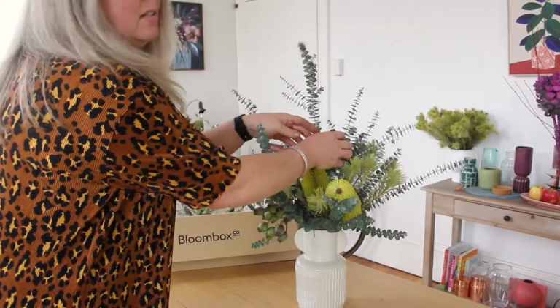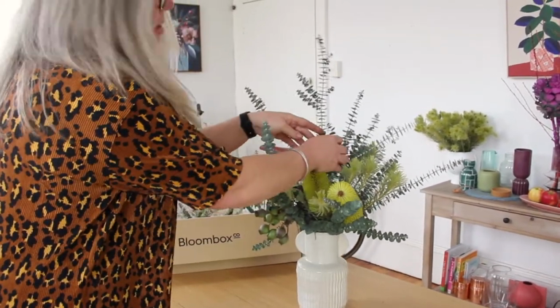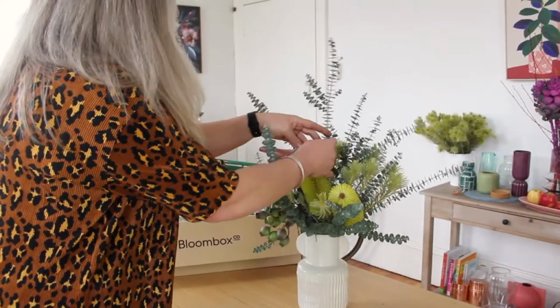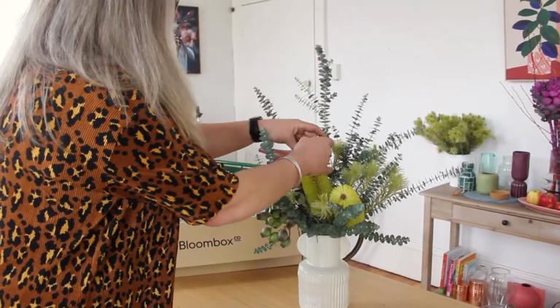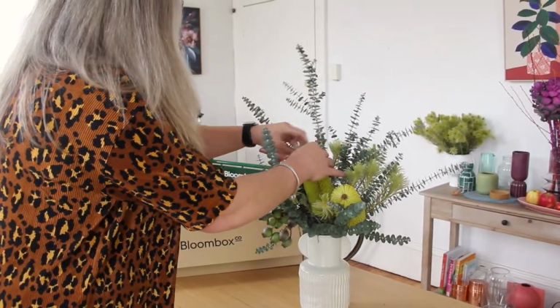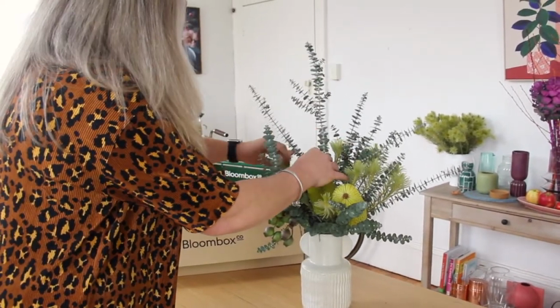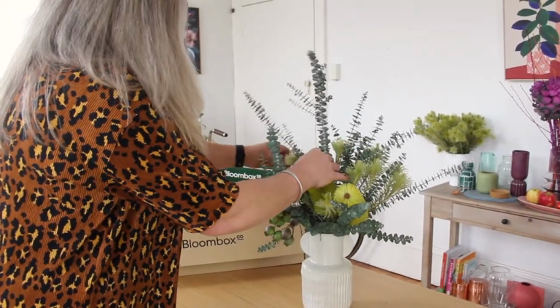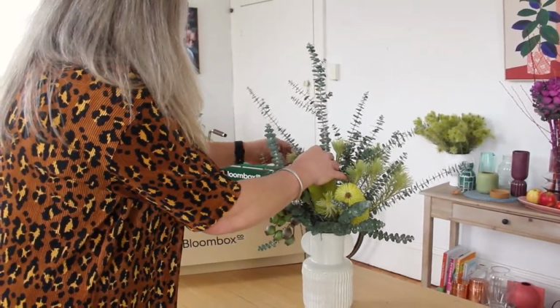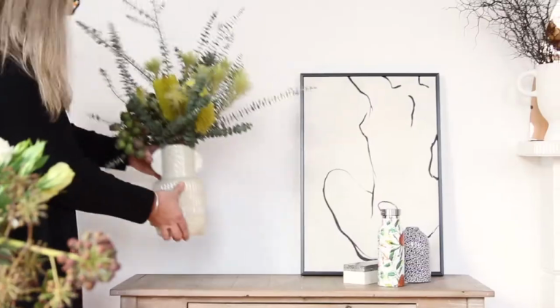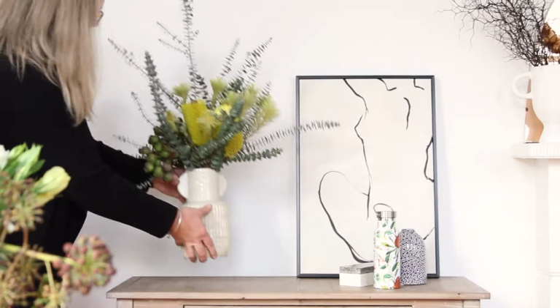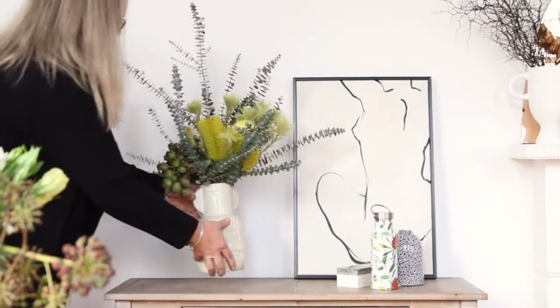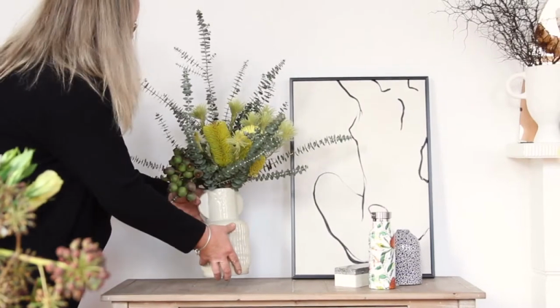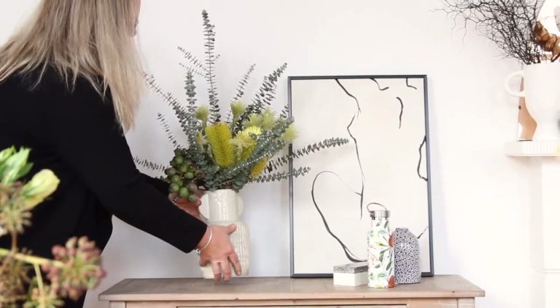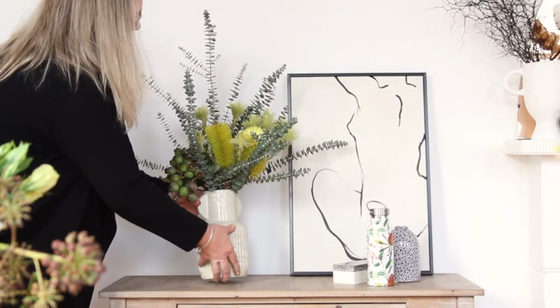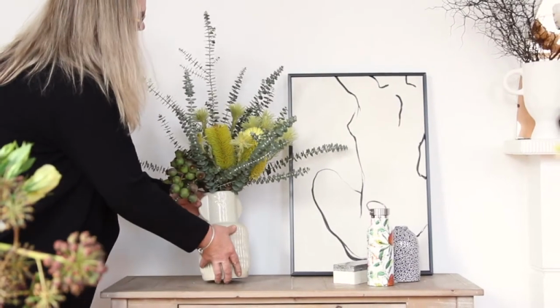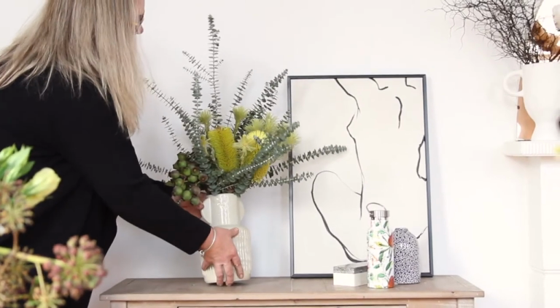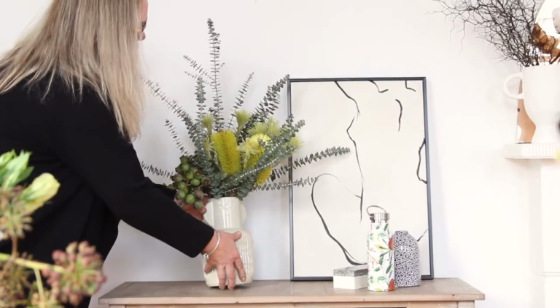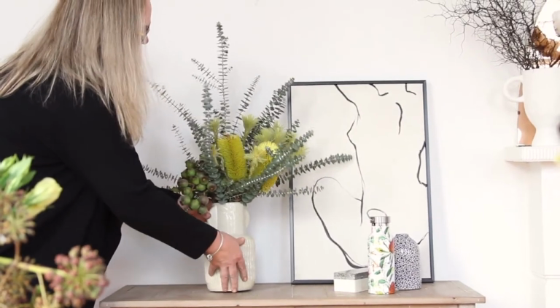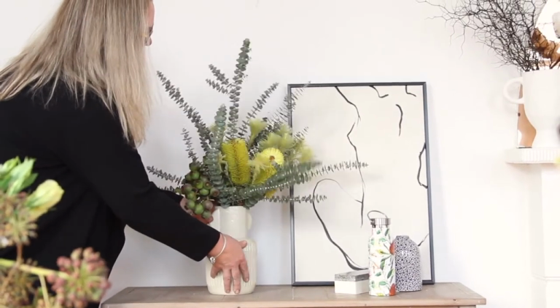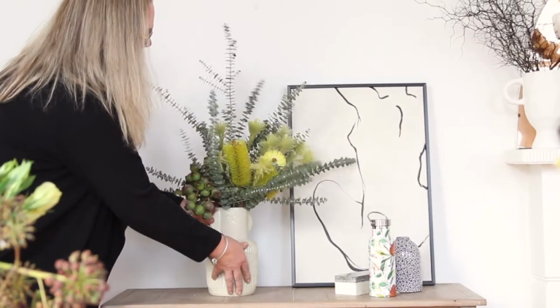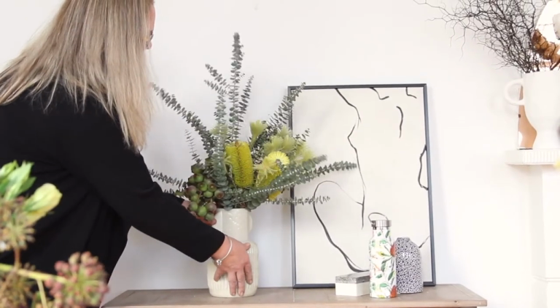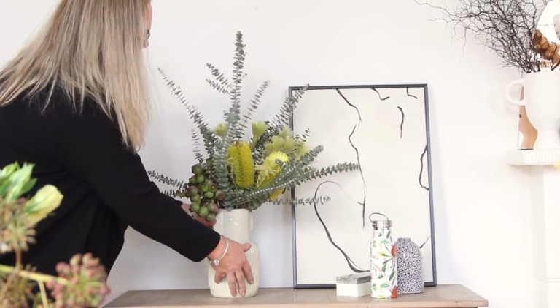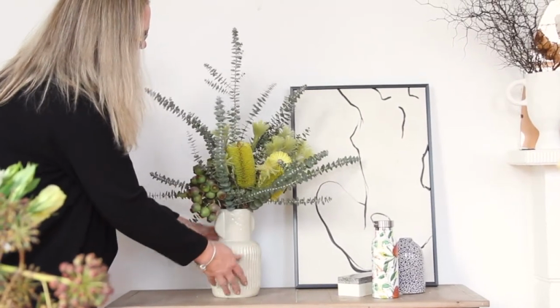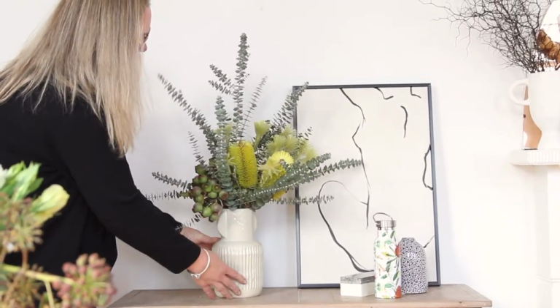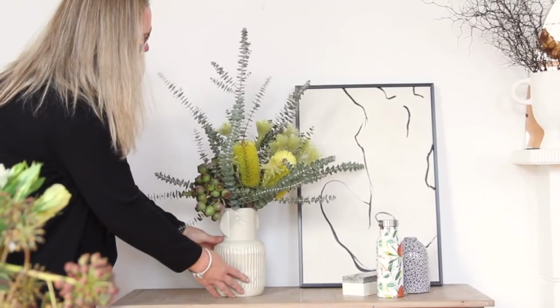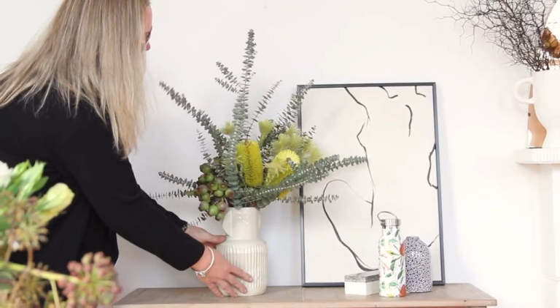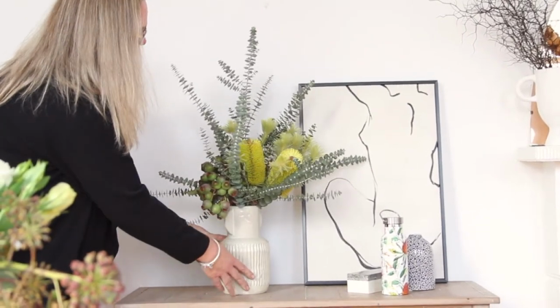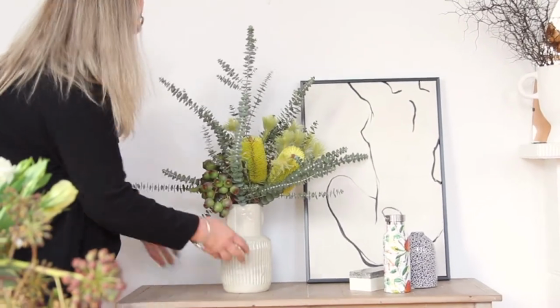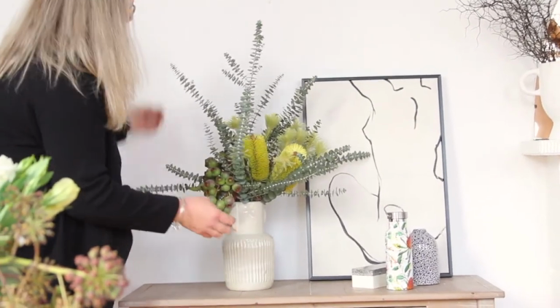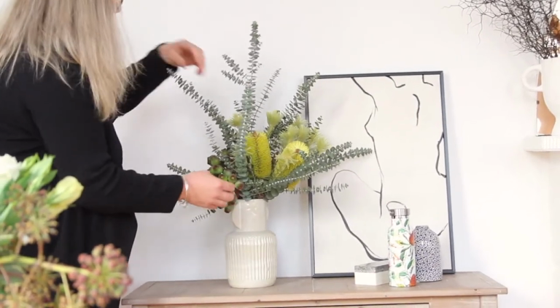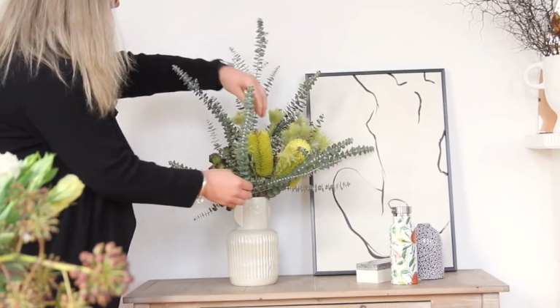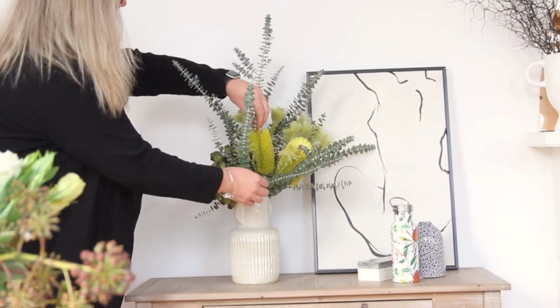And that's this week's a bit wild and woolly flower recipe. We'll be right back. Bye.